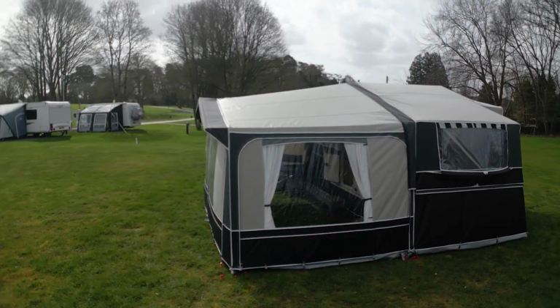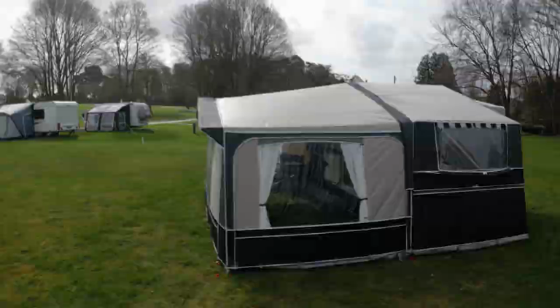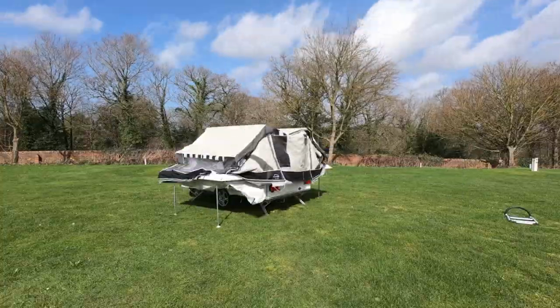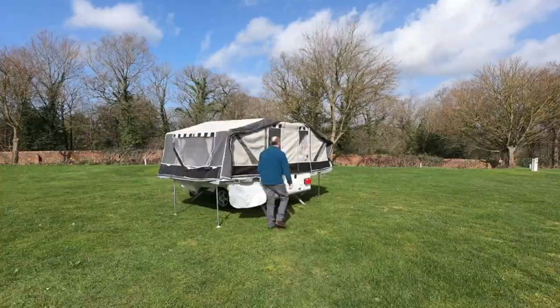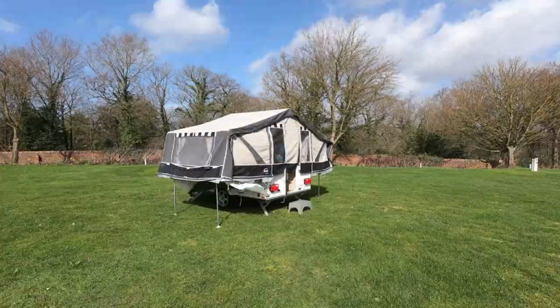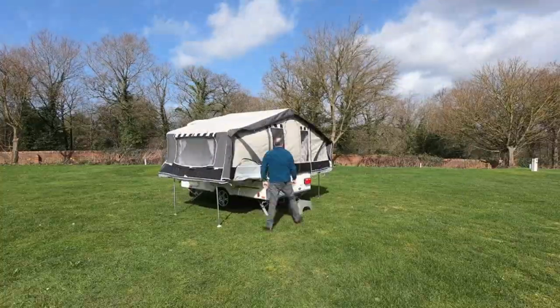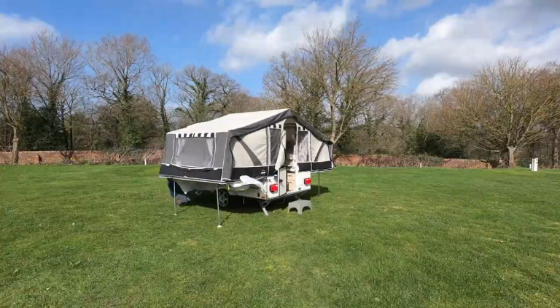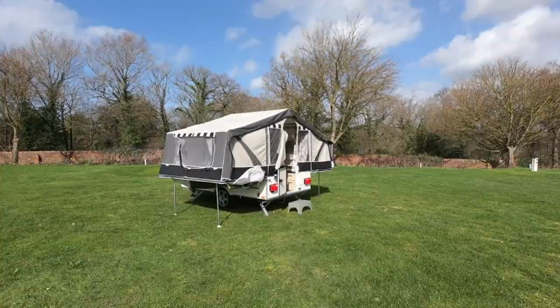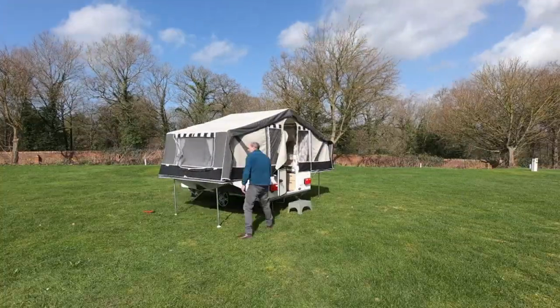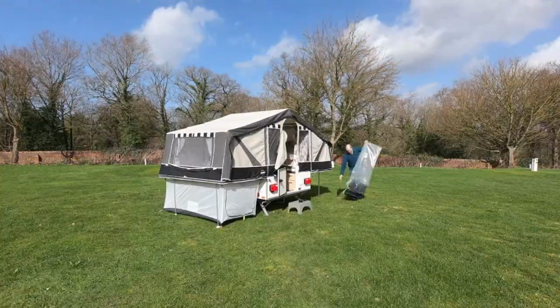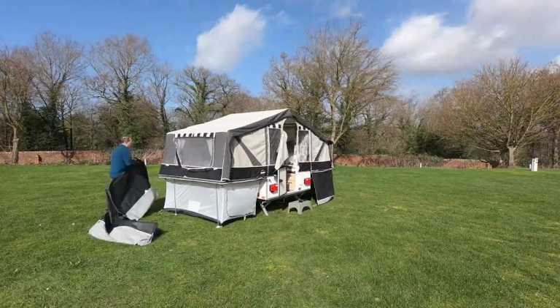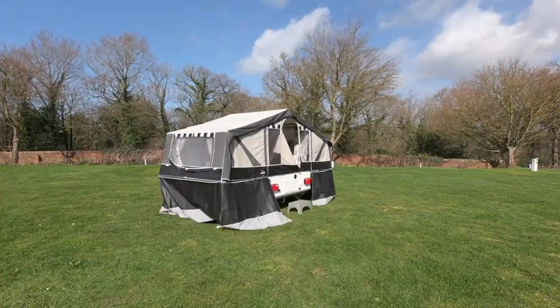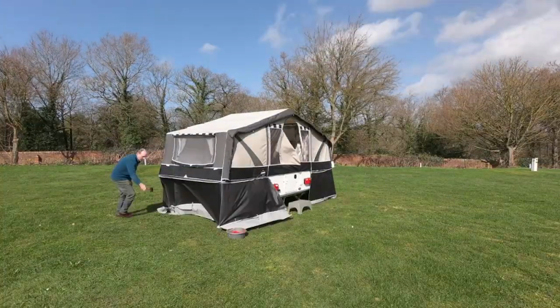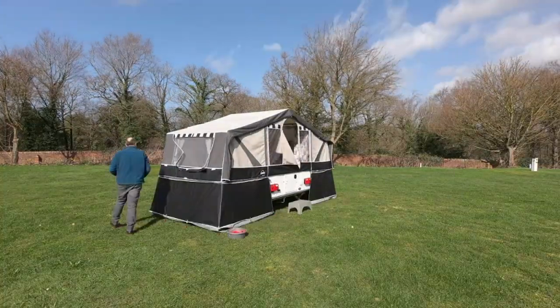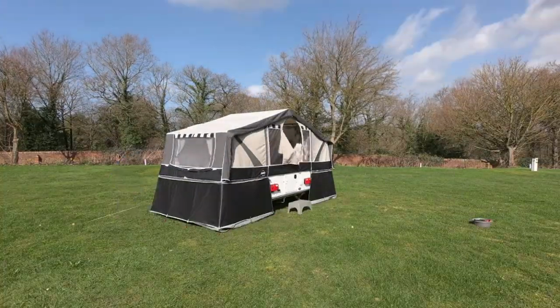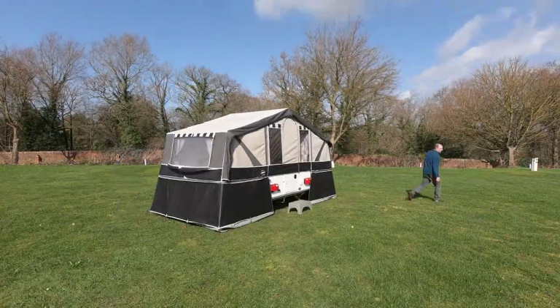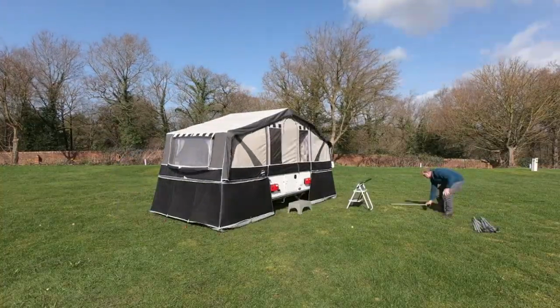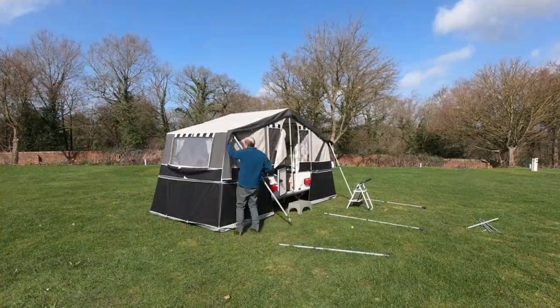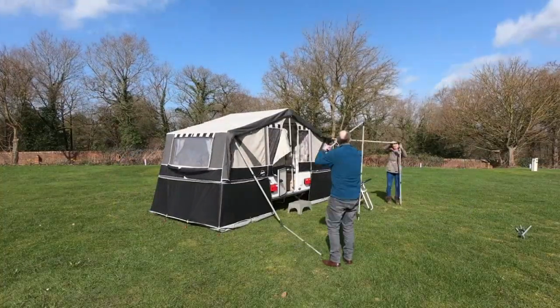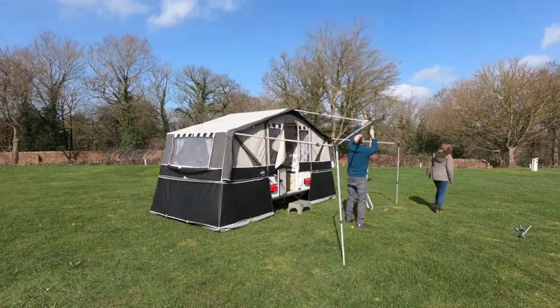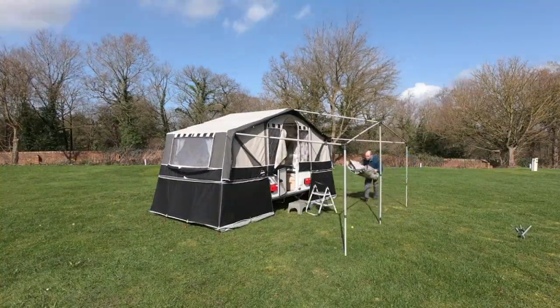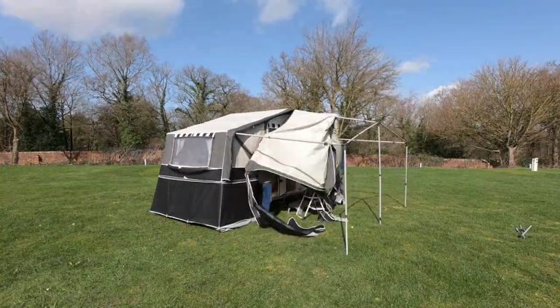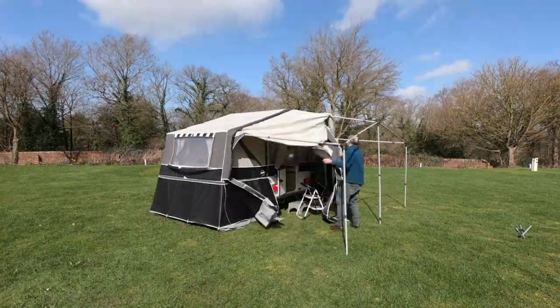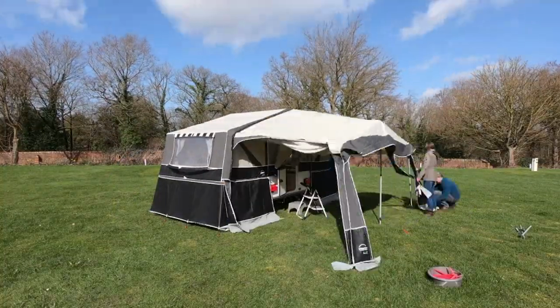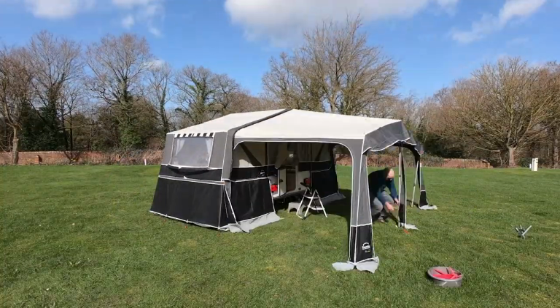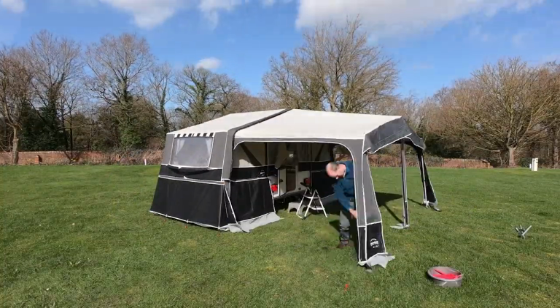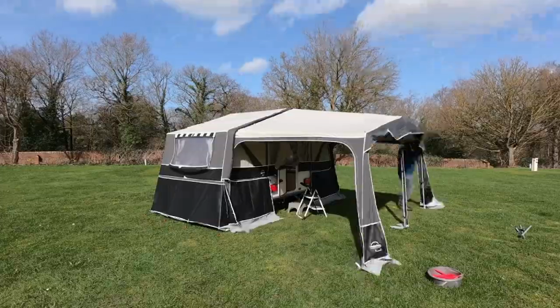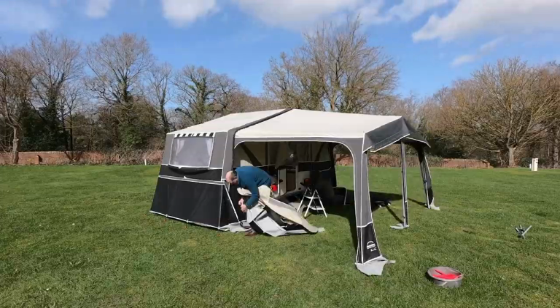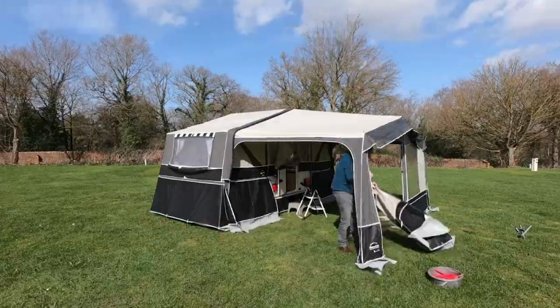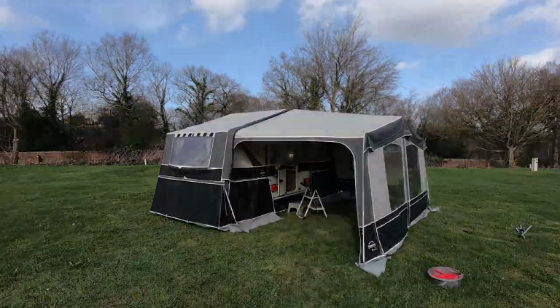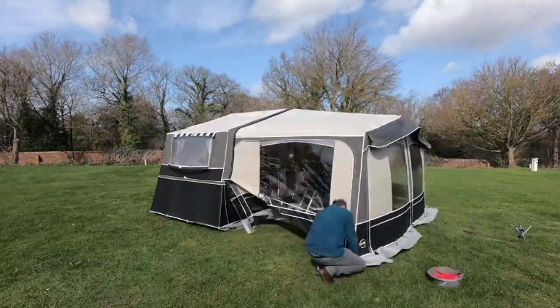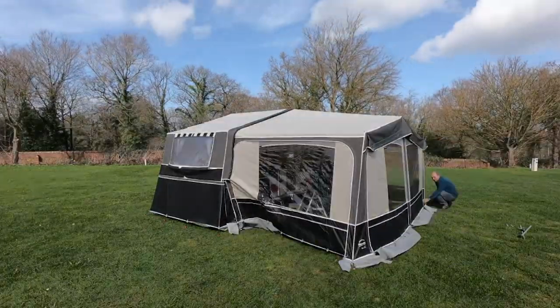Let's get the travel cover off and start to pitch. It takes about 5 minutes to pitch some primary assembly and about another 20 minutes to add the awning.